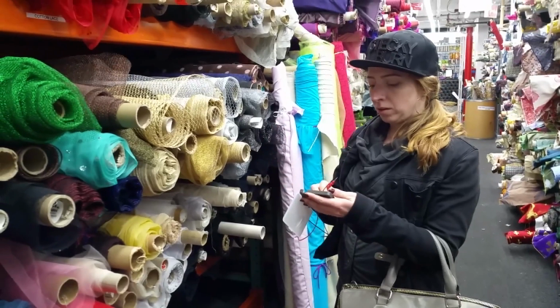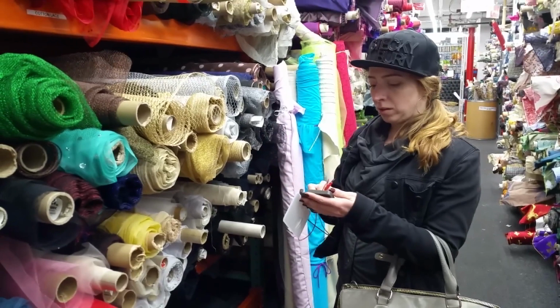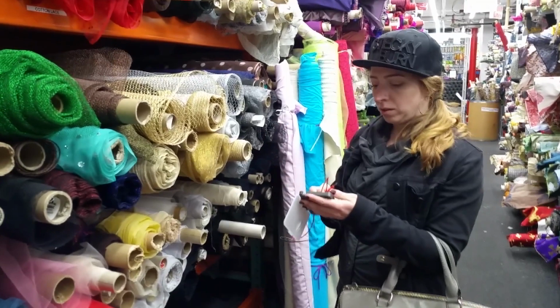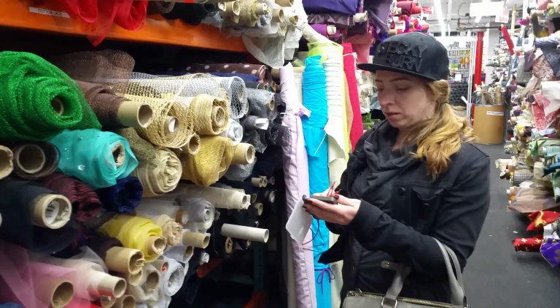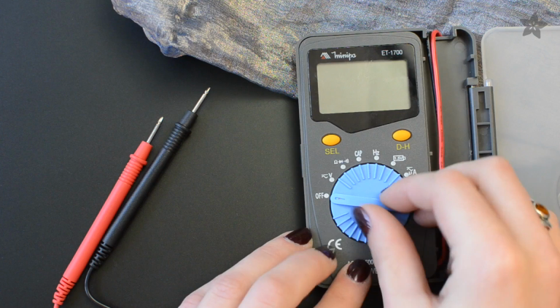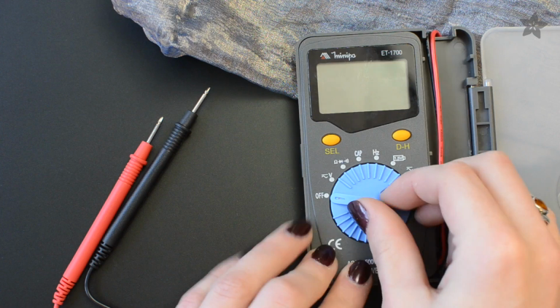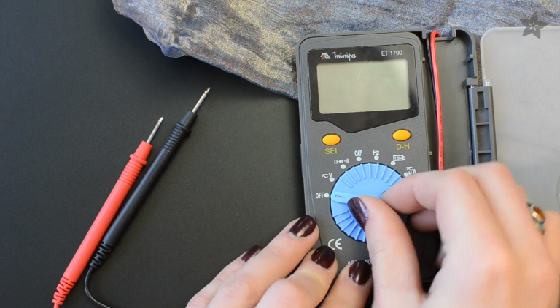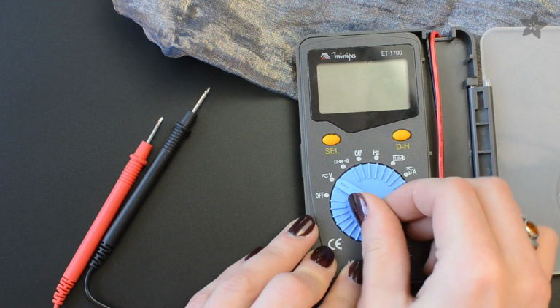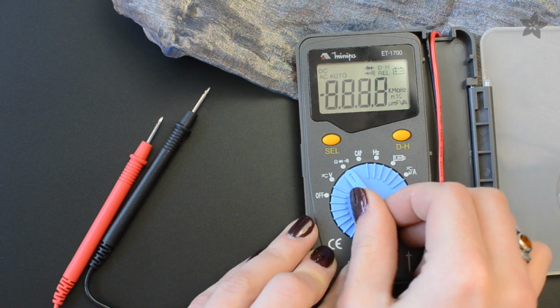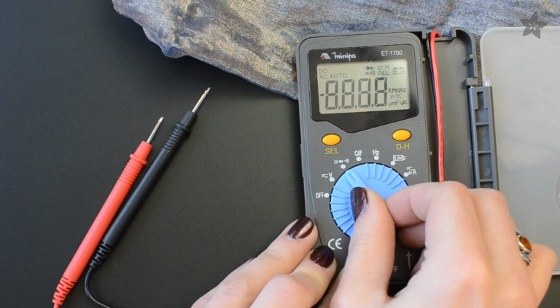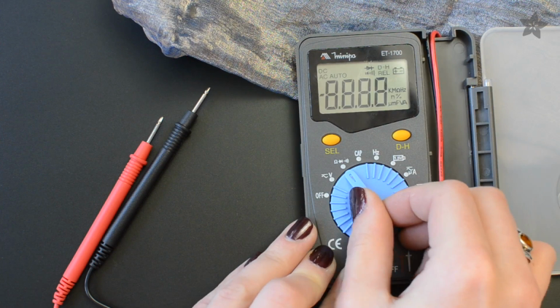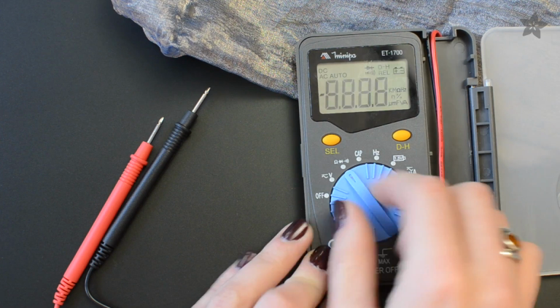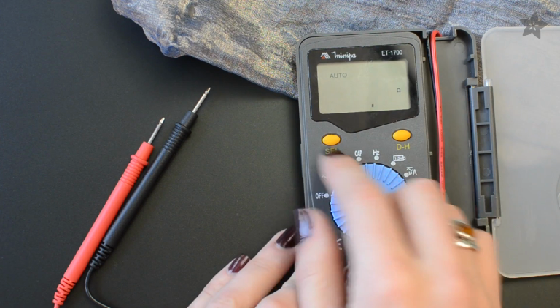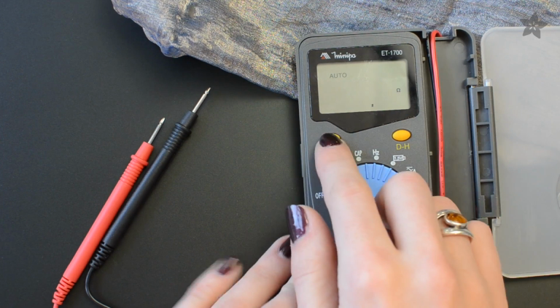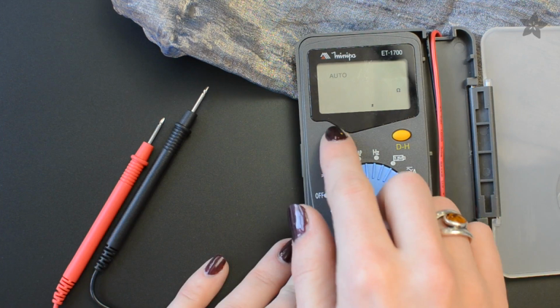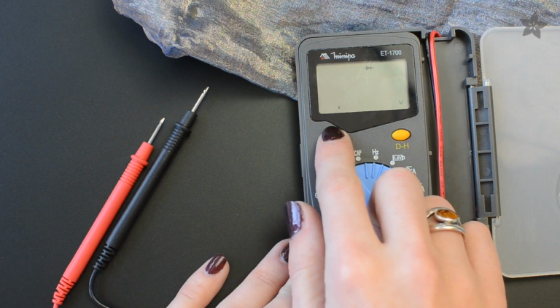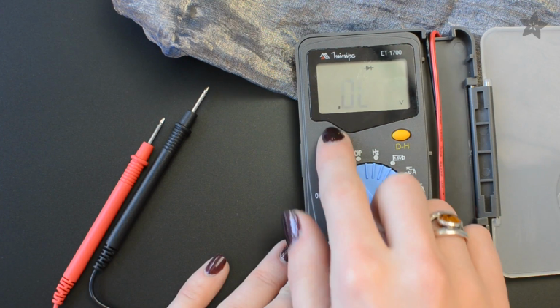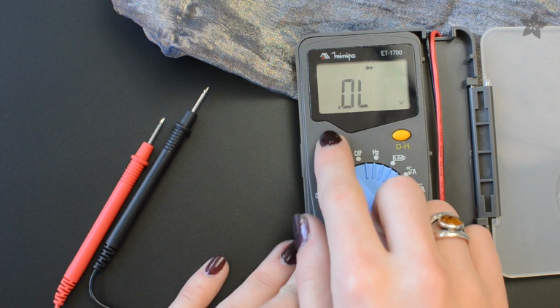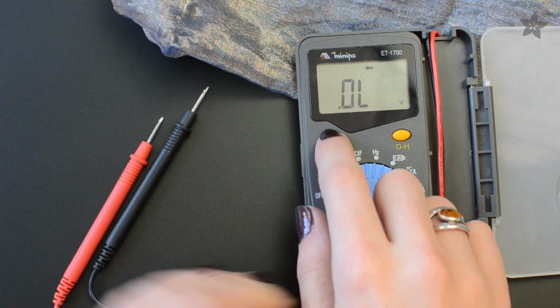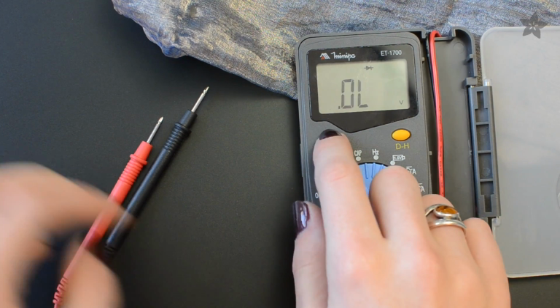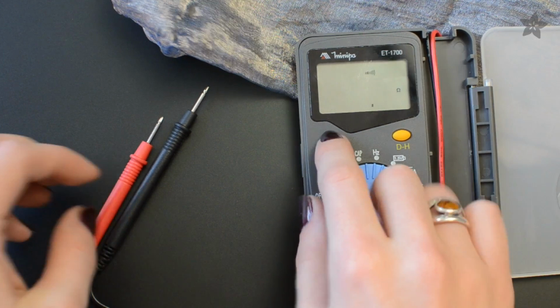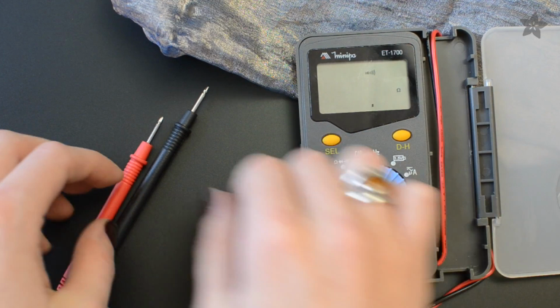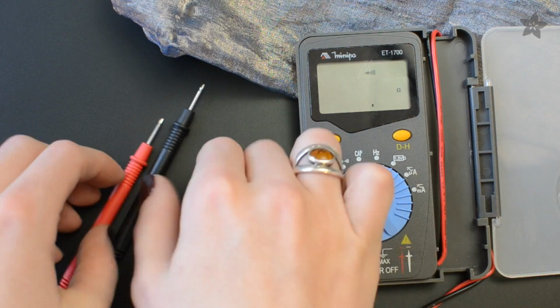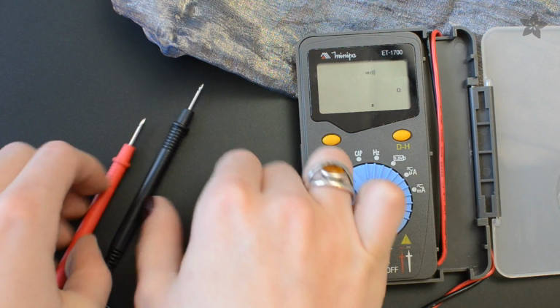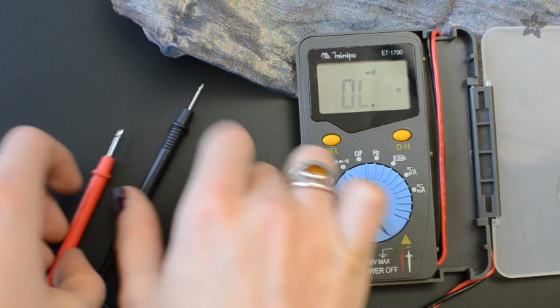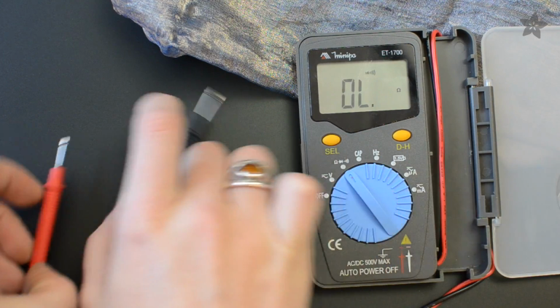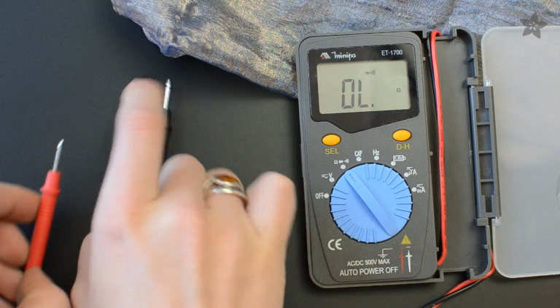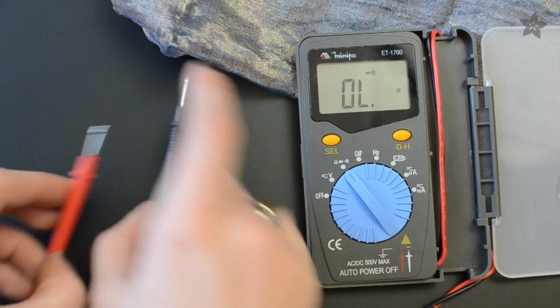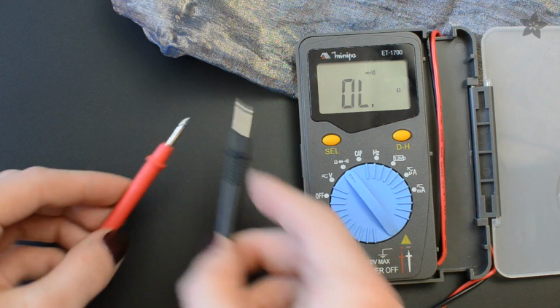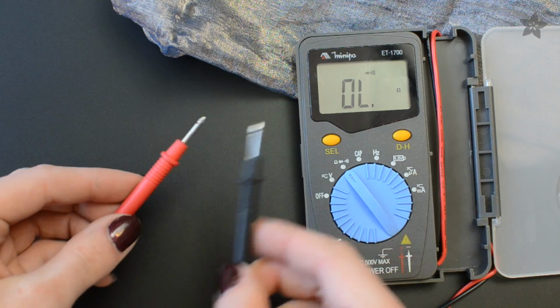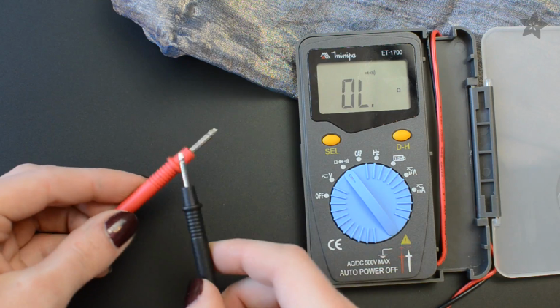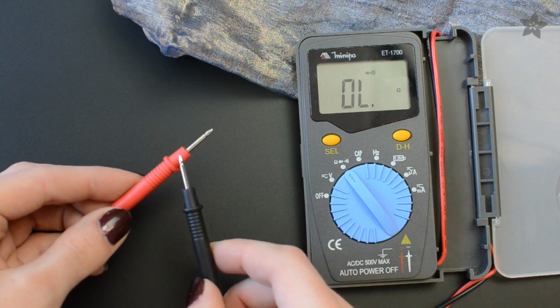Set your multimeter to continuity mode, so it beeps whenever there's an electrical connection between the probes.